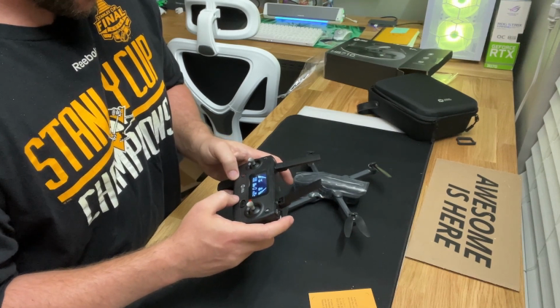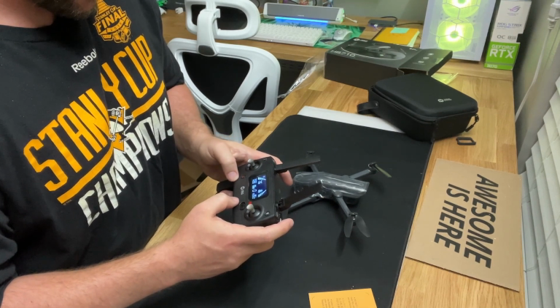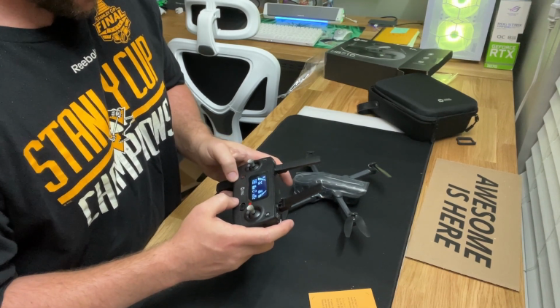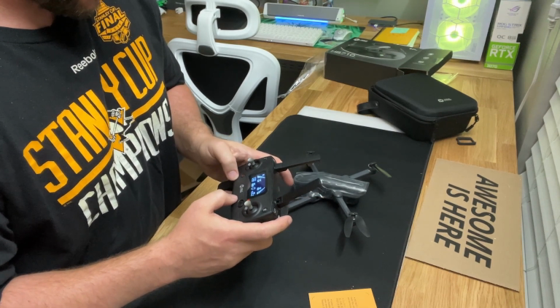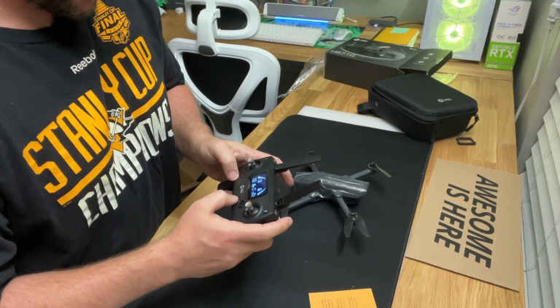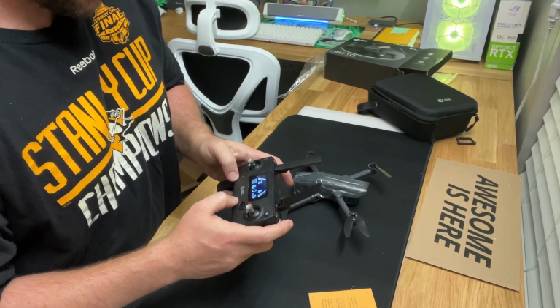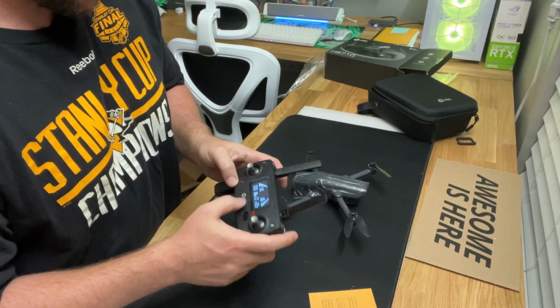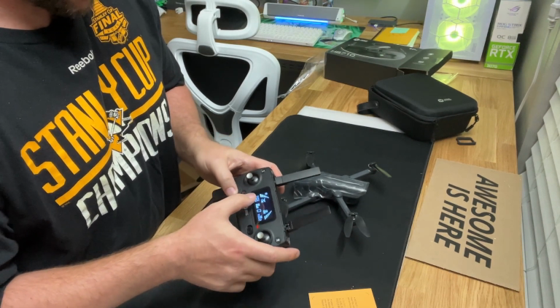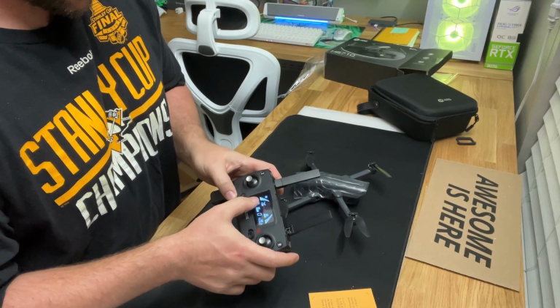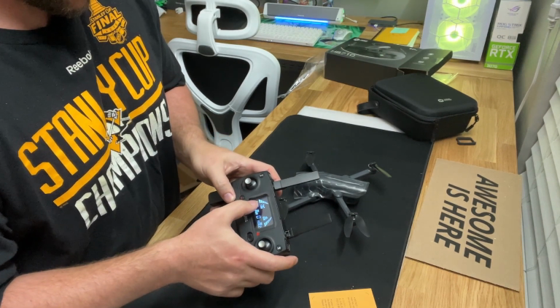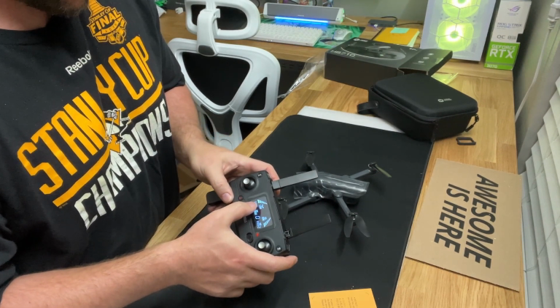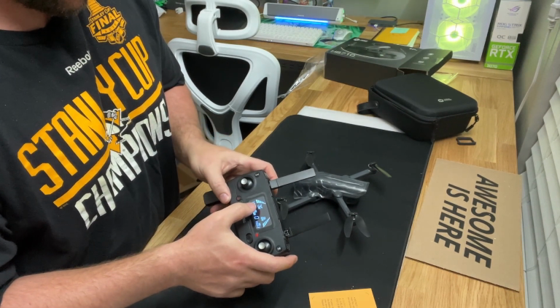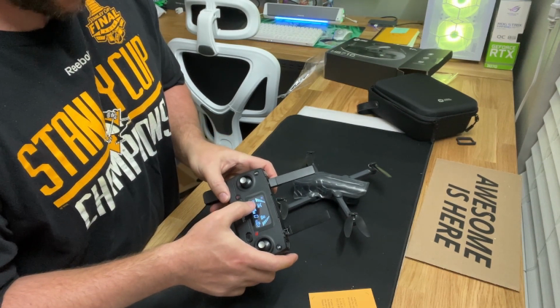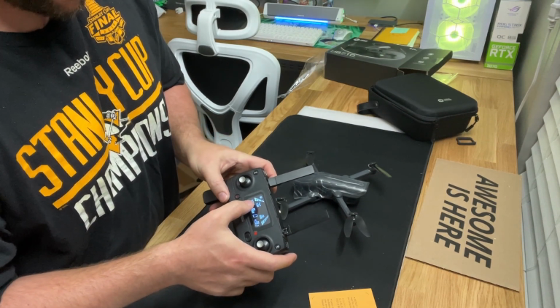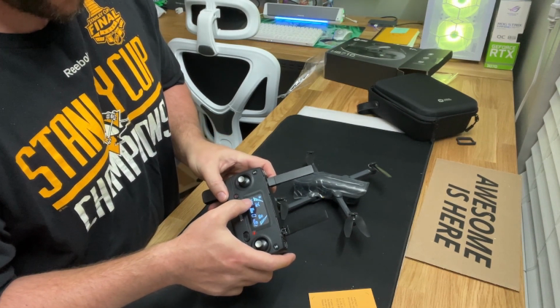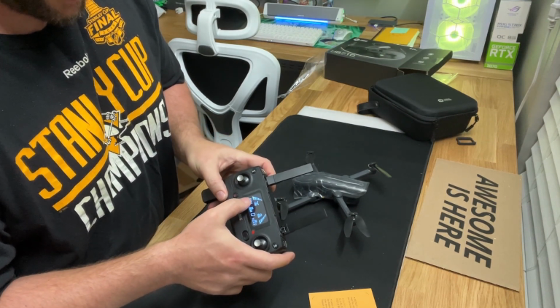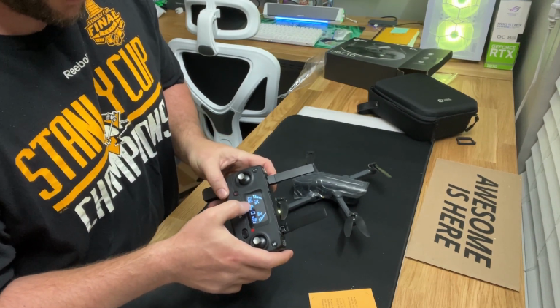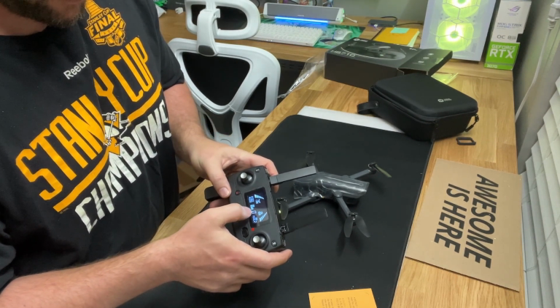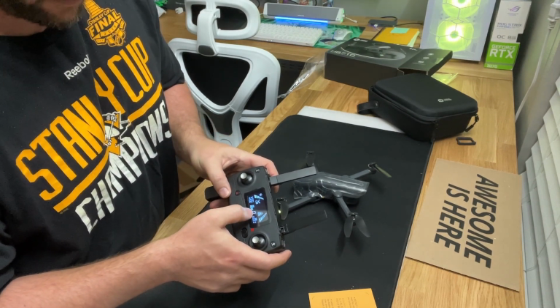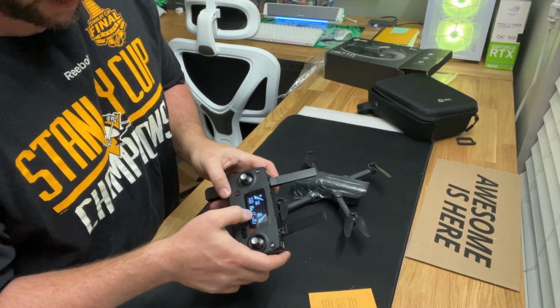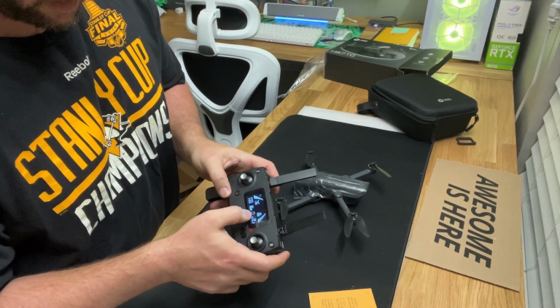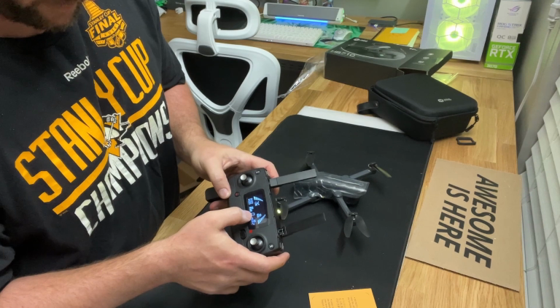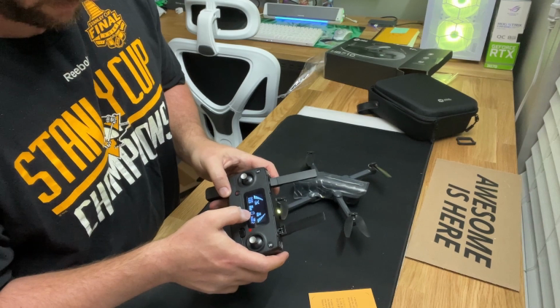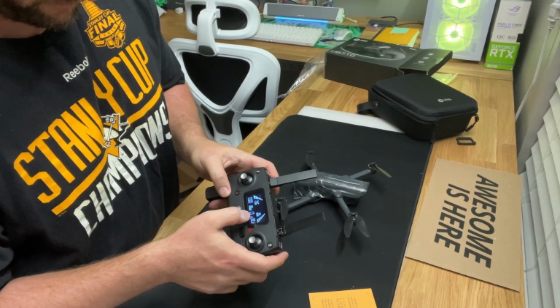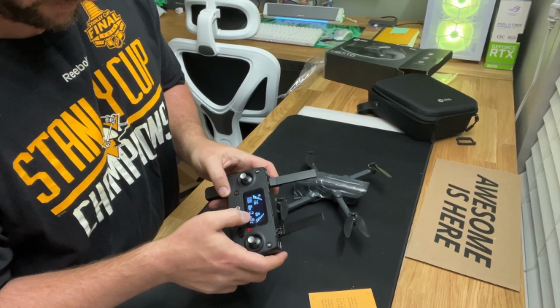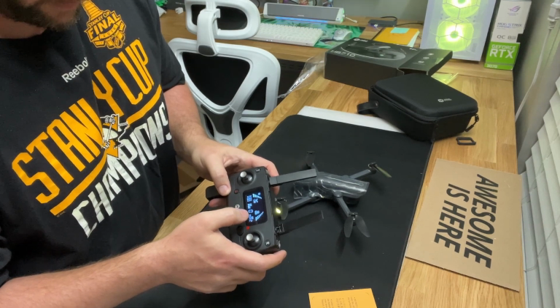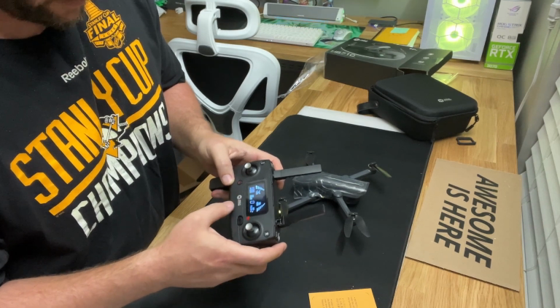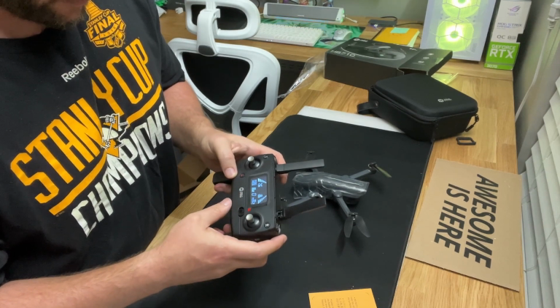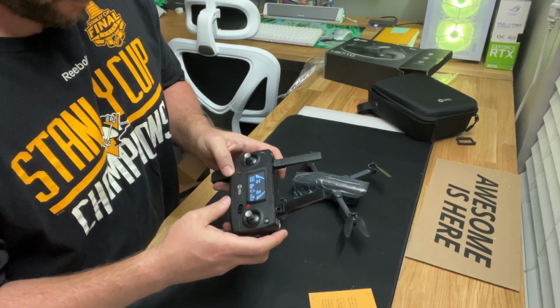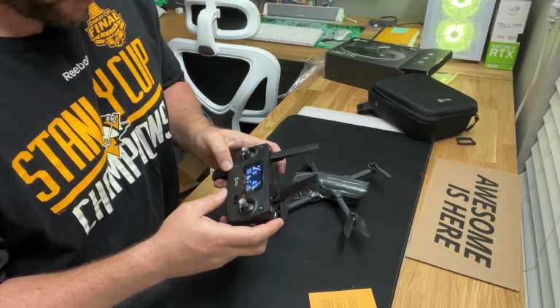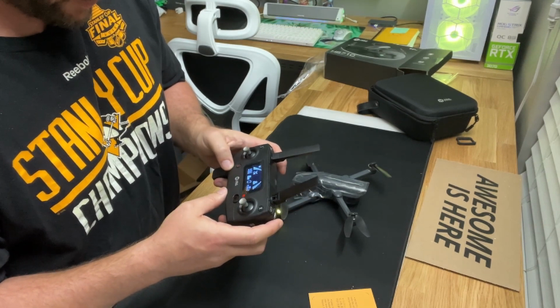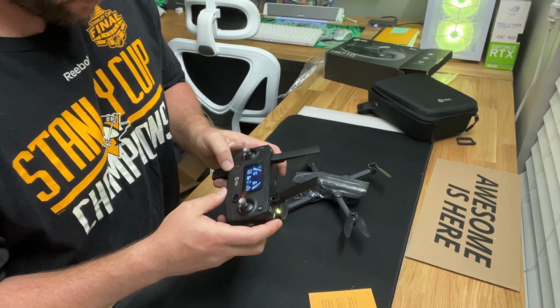Got a little mini screen, got the battery for the drone, and got the battery for the remote control.